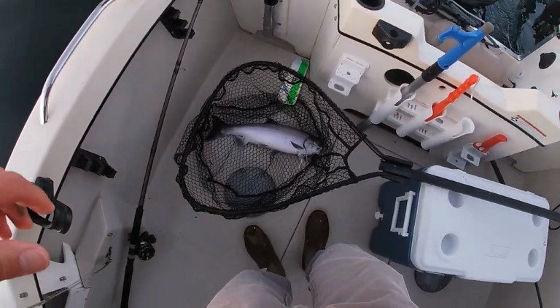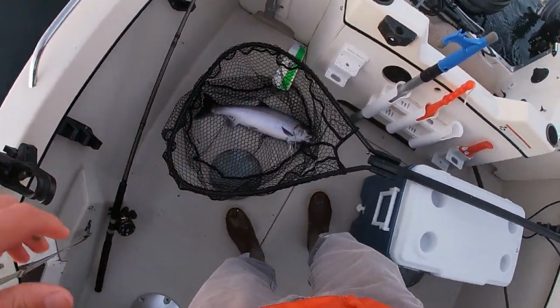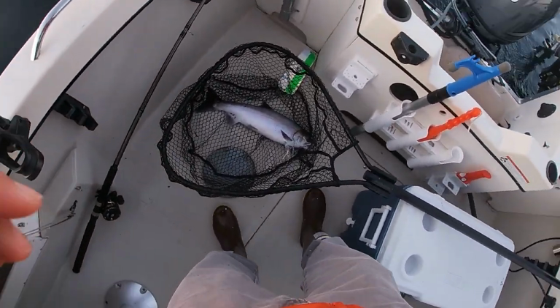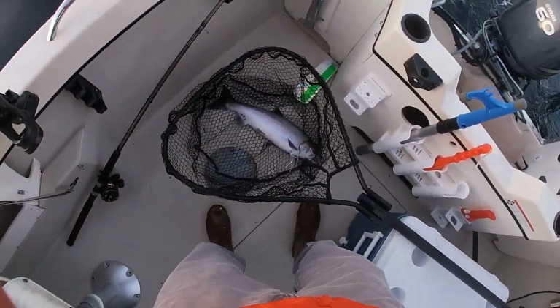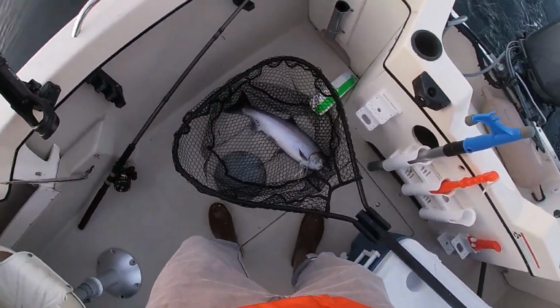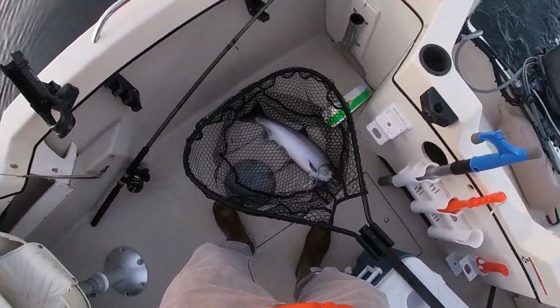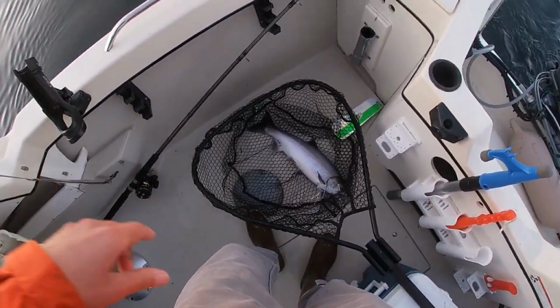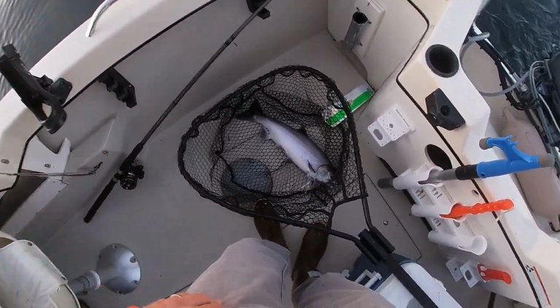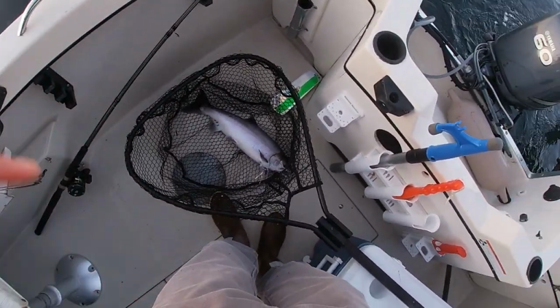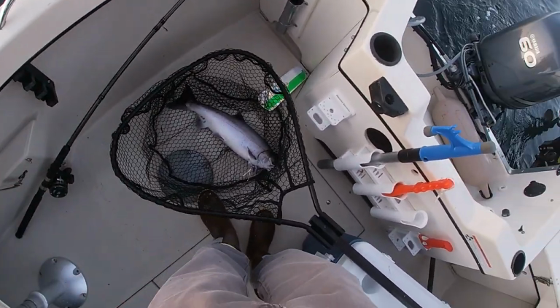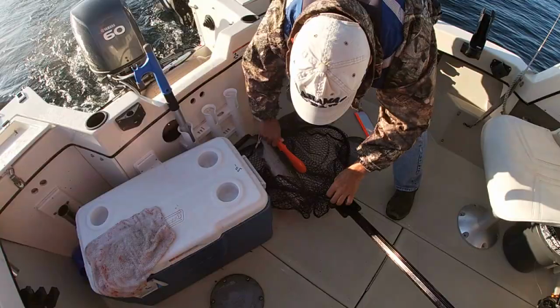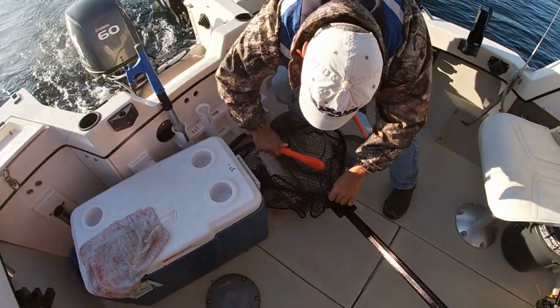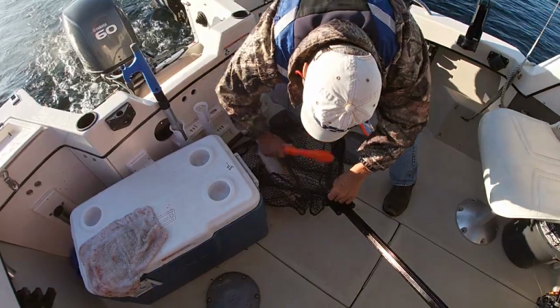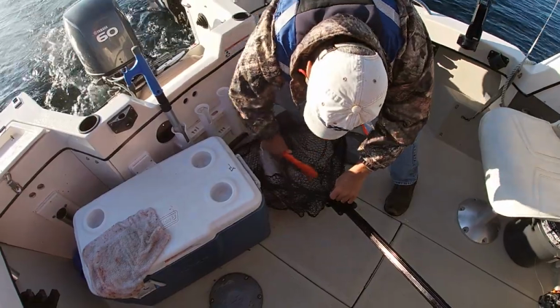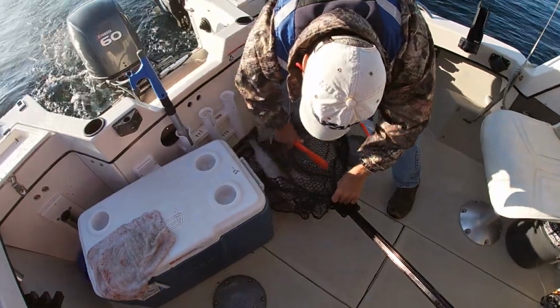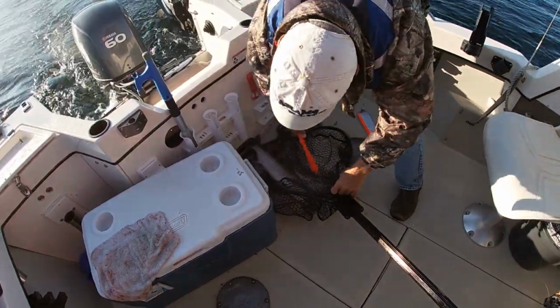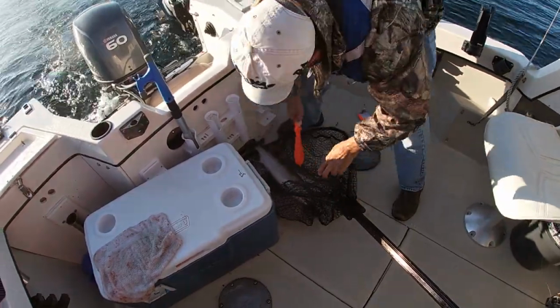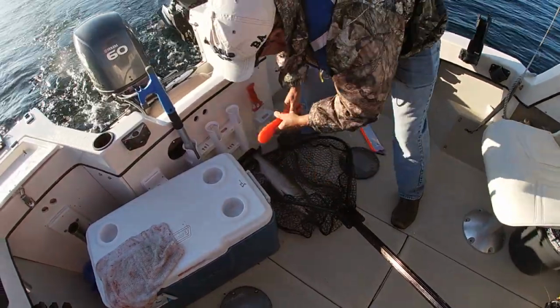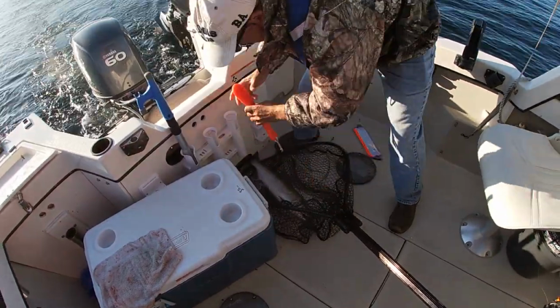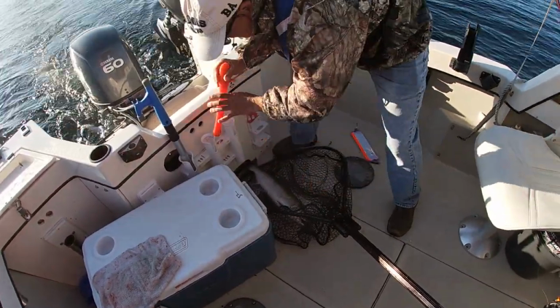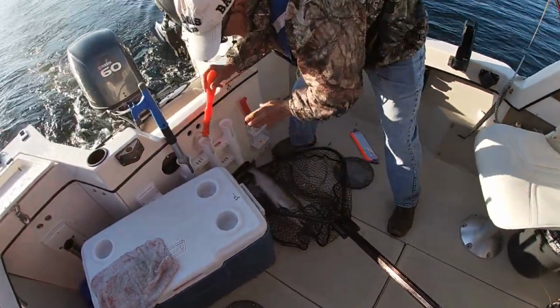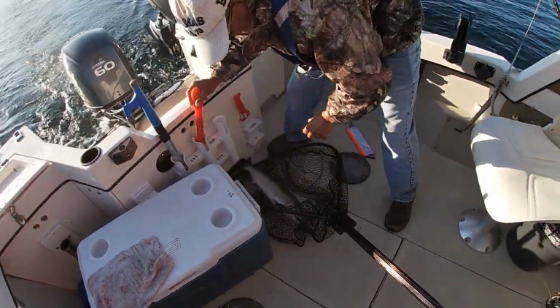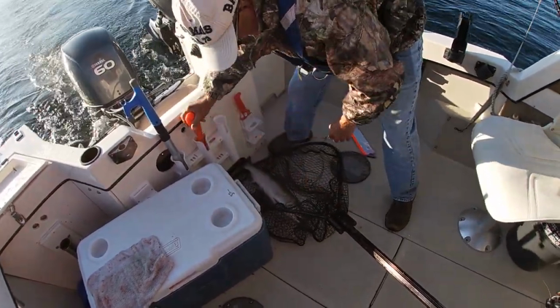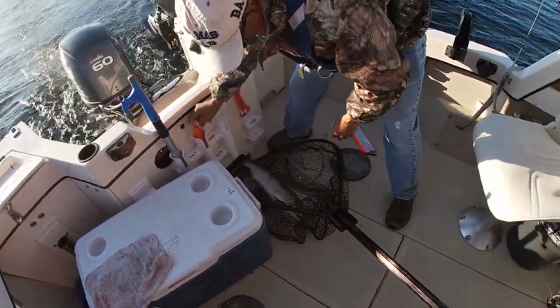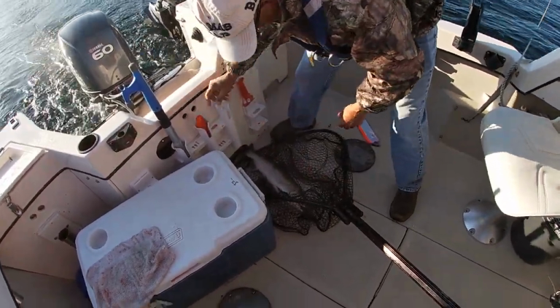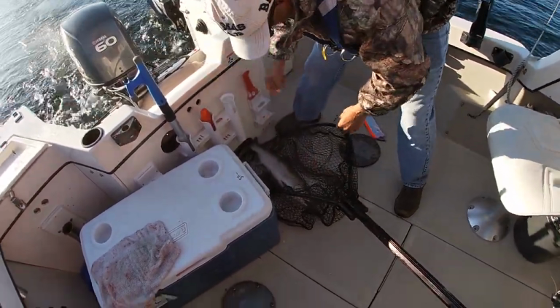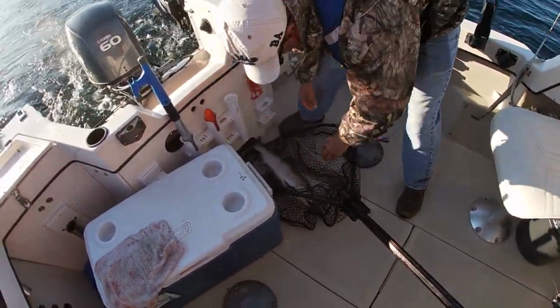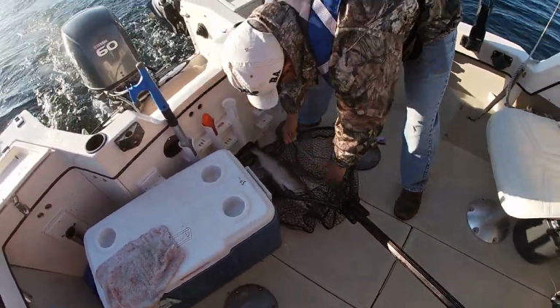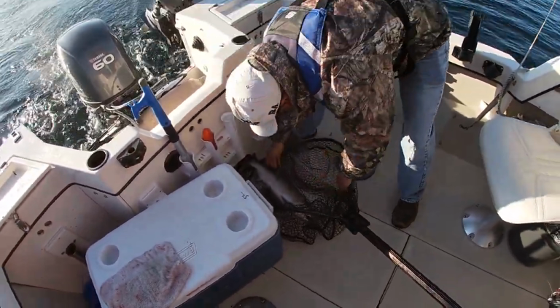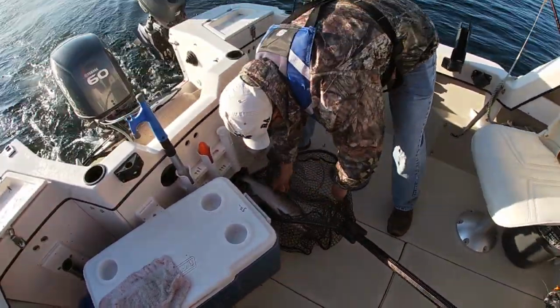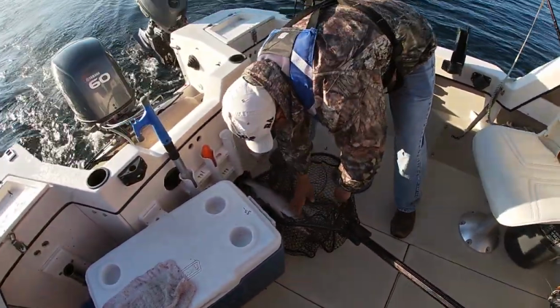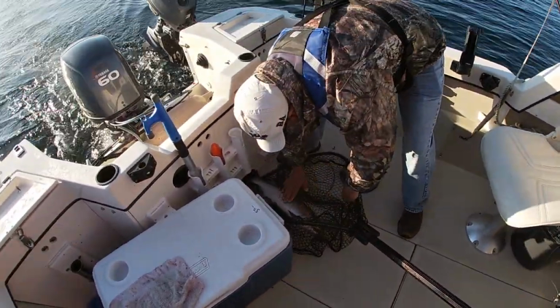This is going well this morning. Nice fish. Nice fish again.